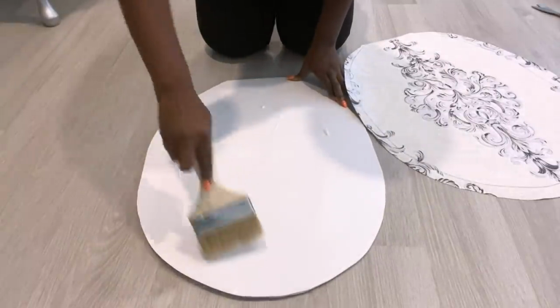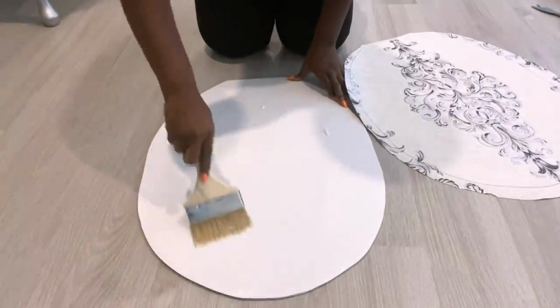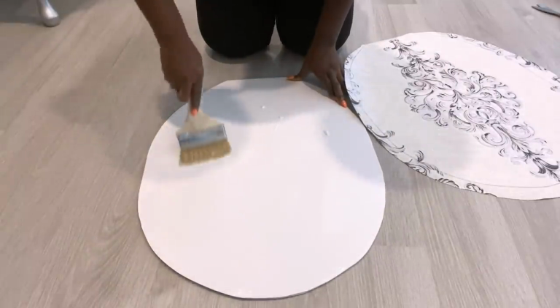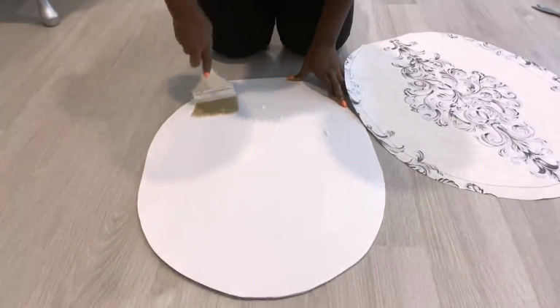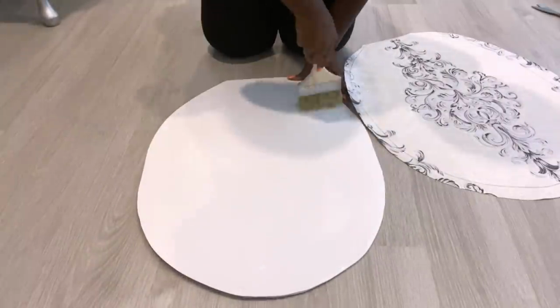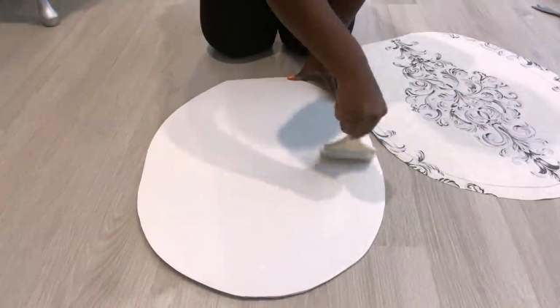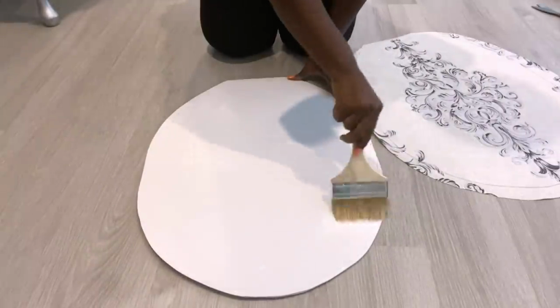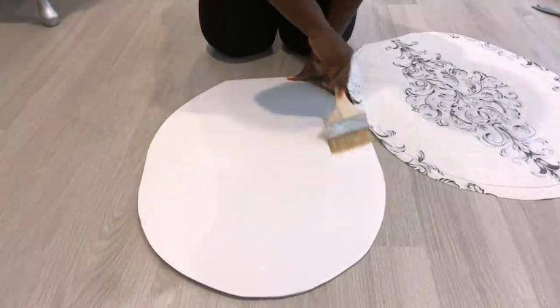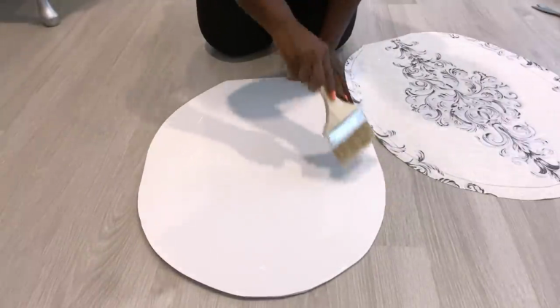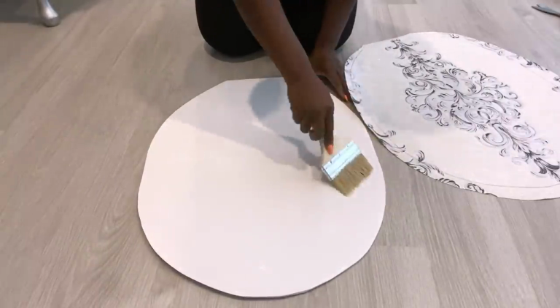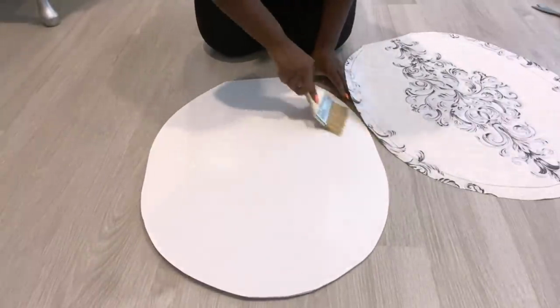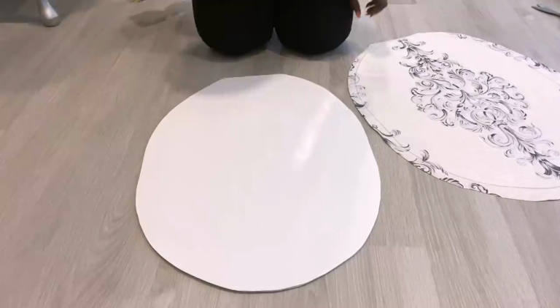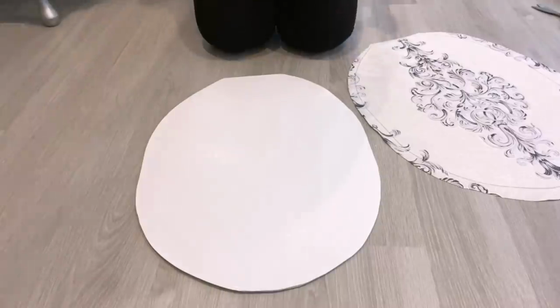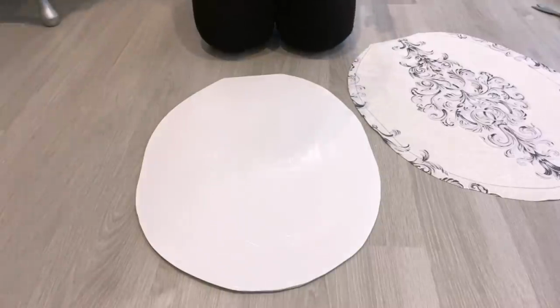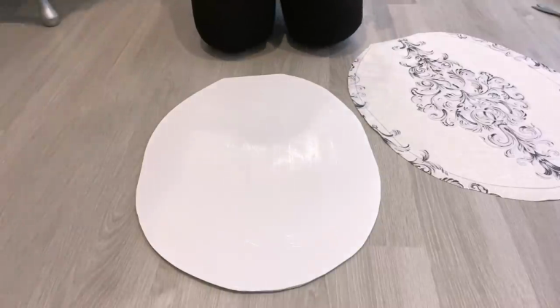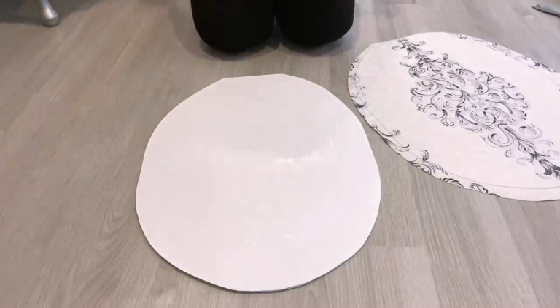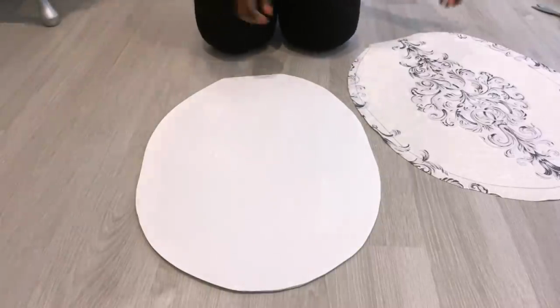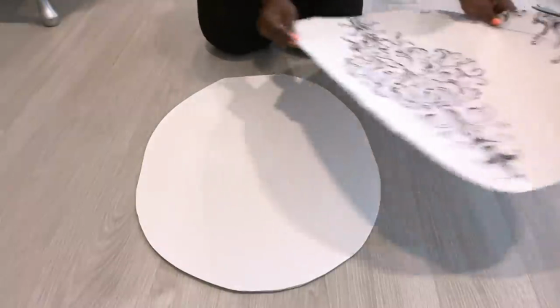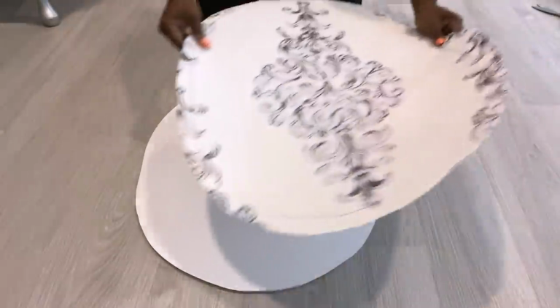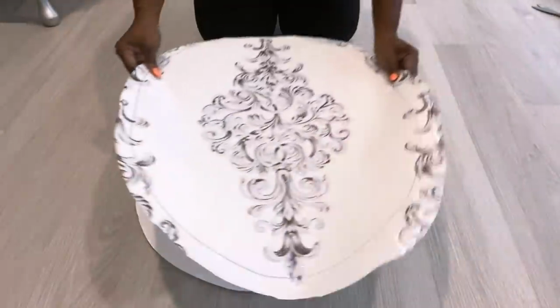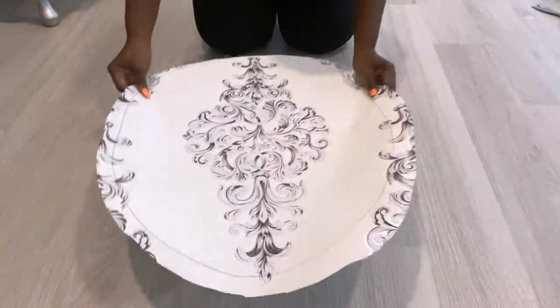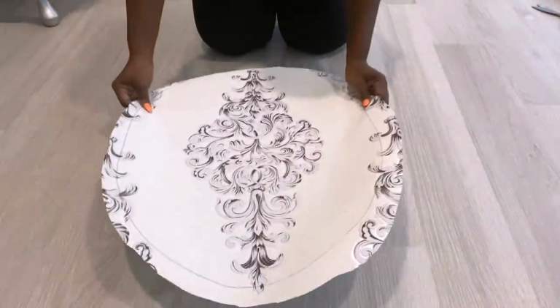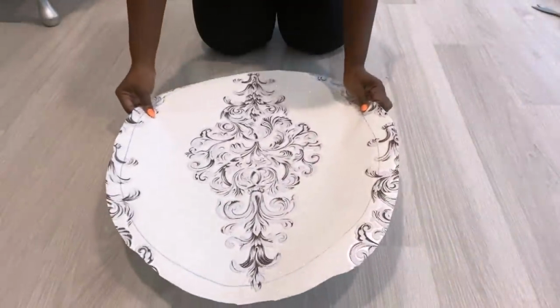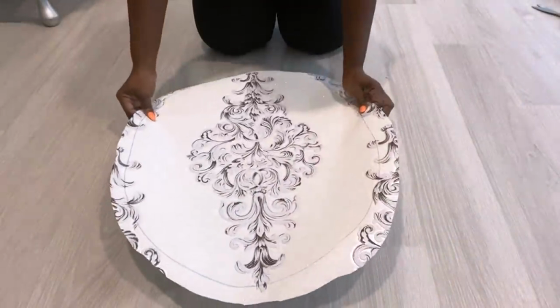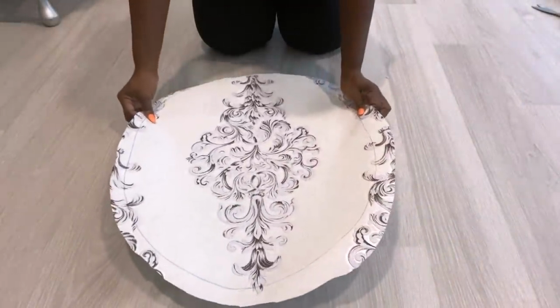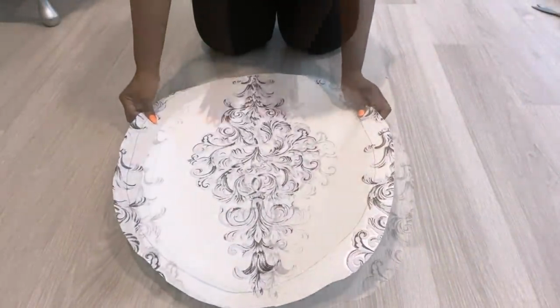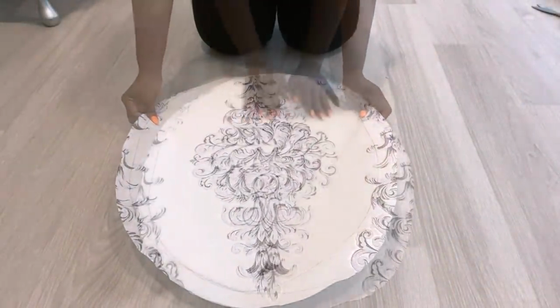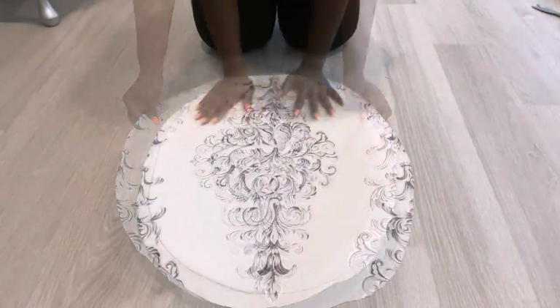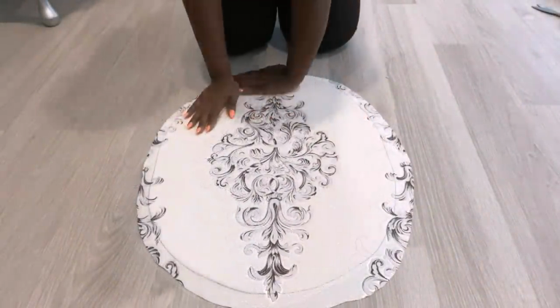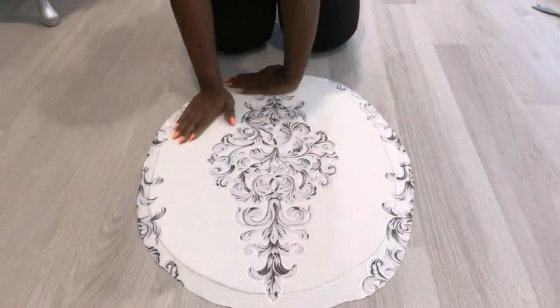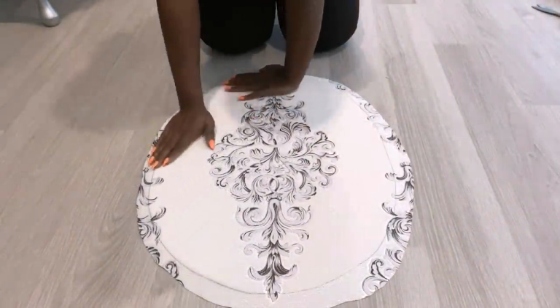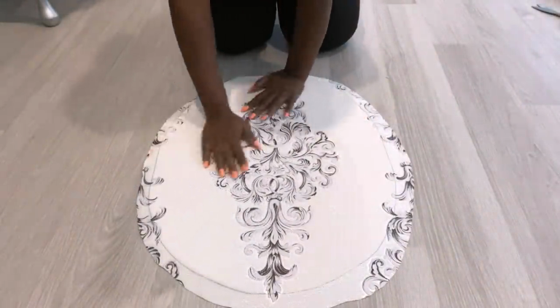You can use any contact paper of your choice. I decided to go with this one because I'm interested to see what it's going to look like when it's on the fan.